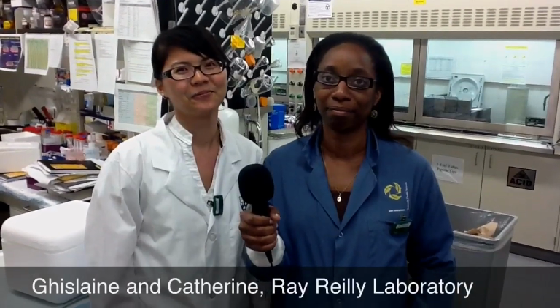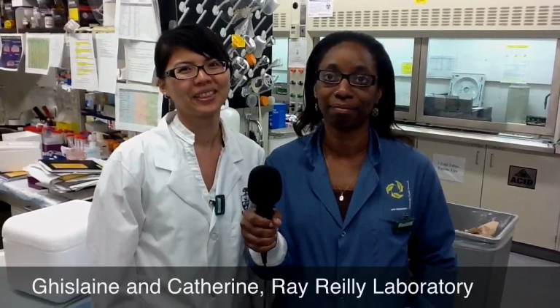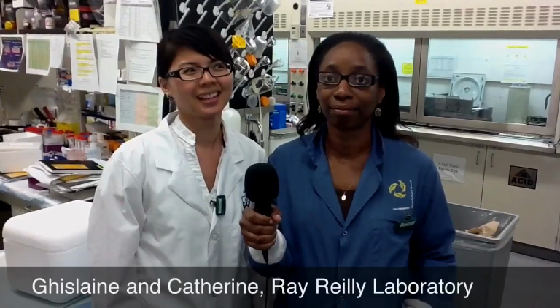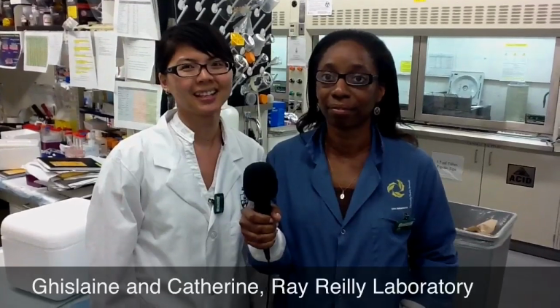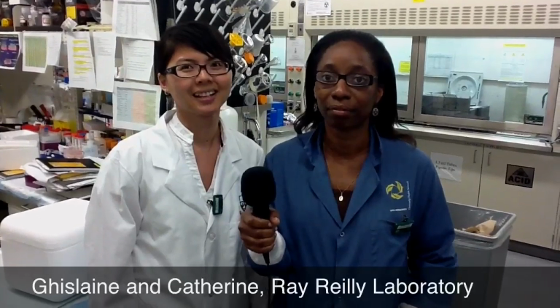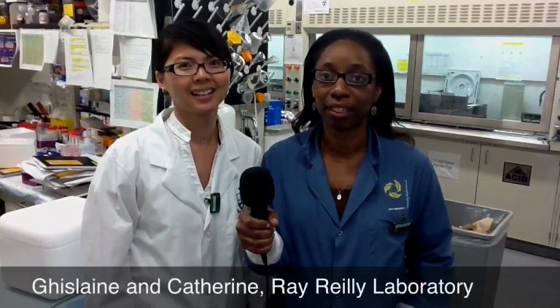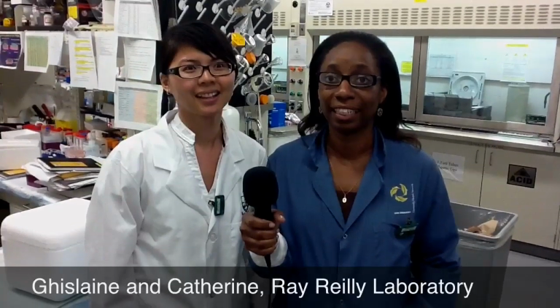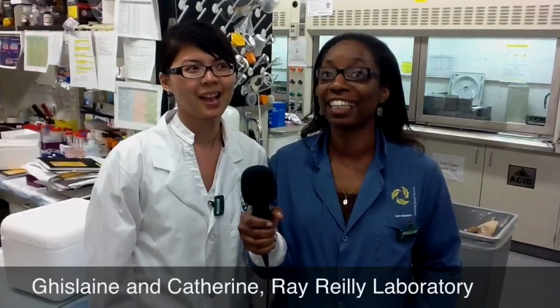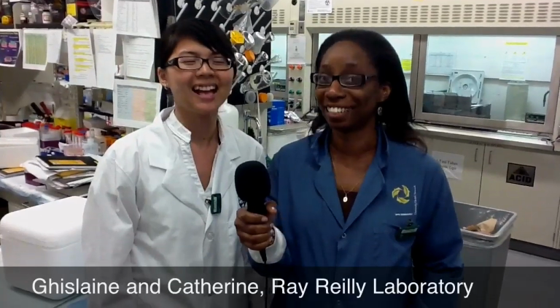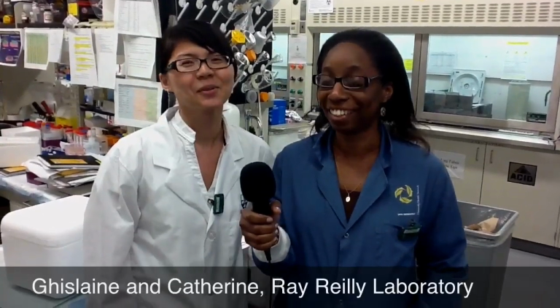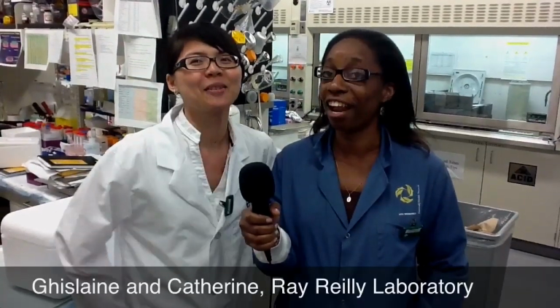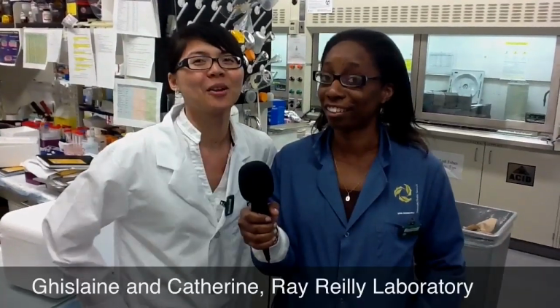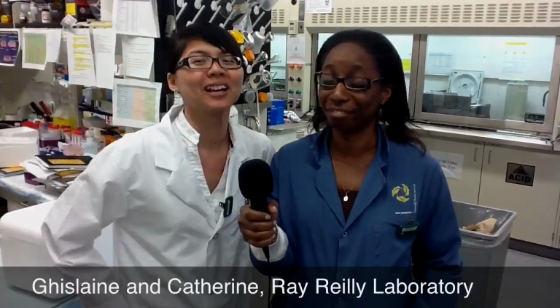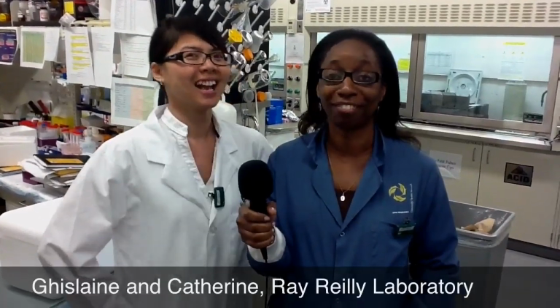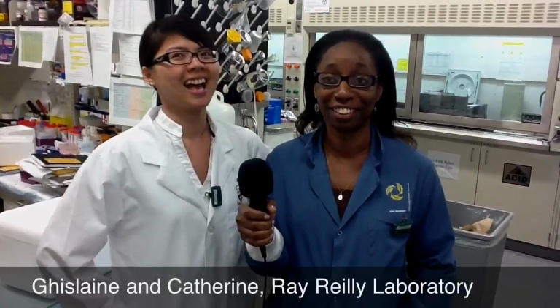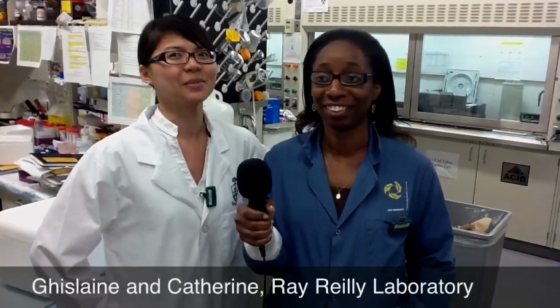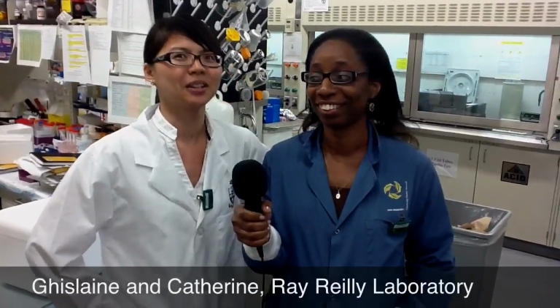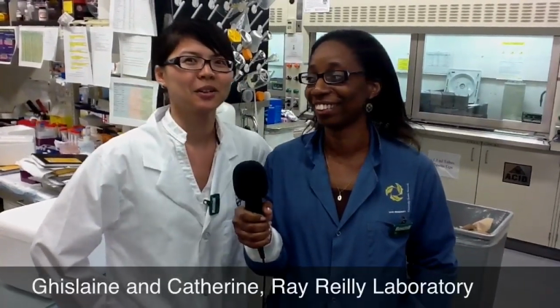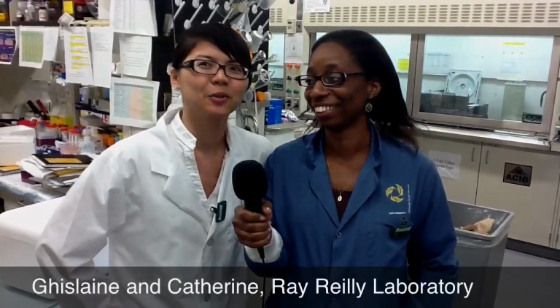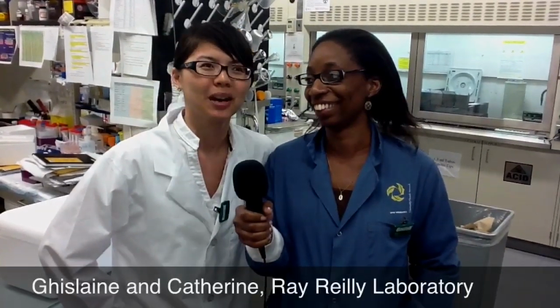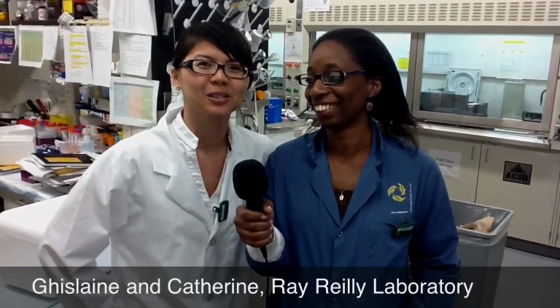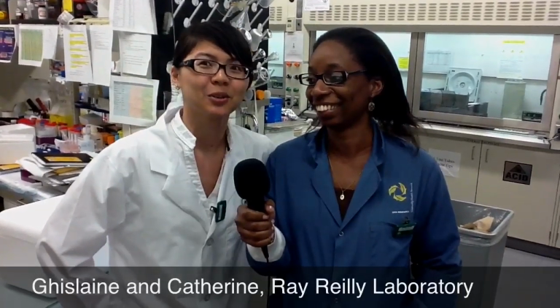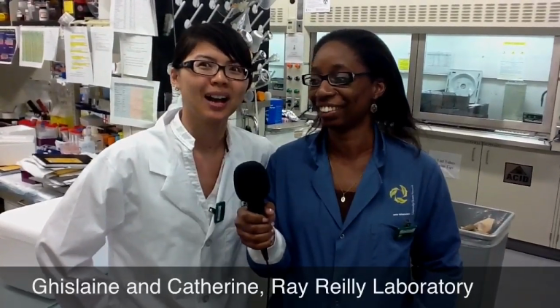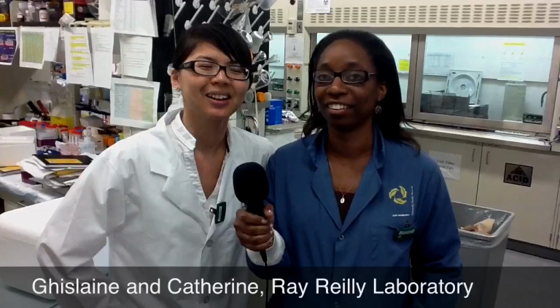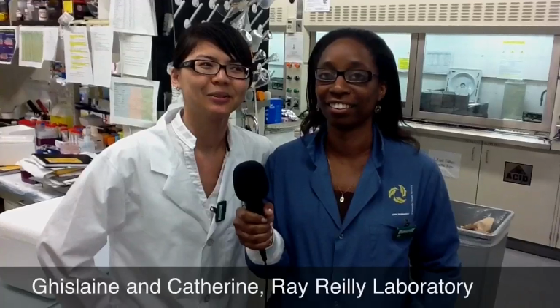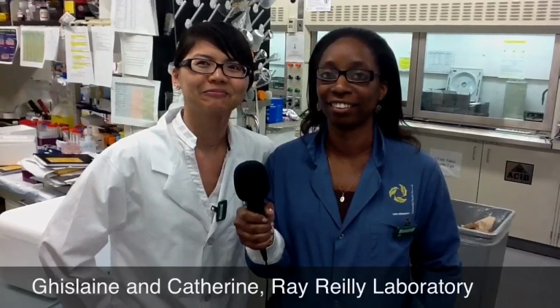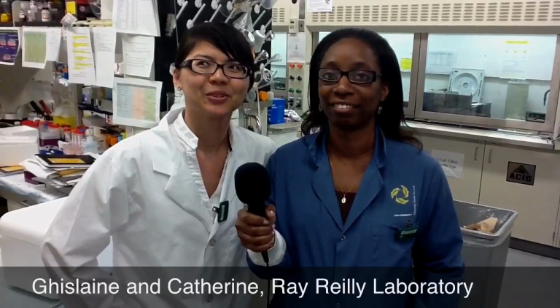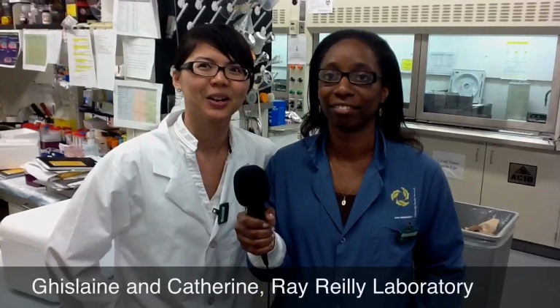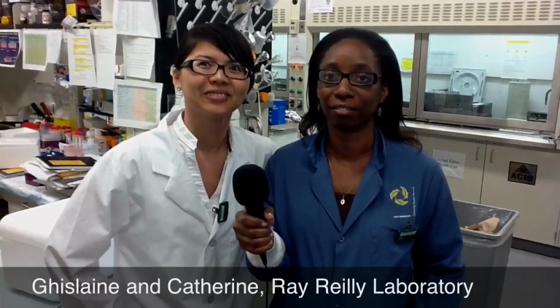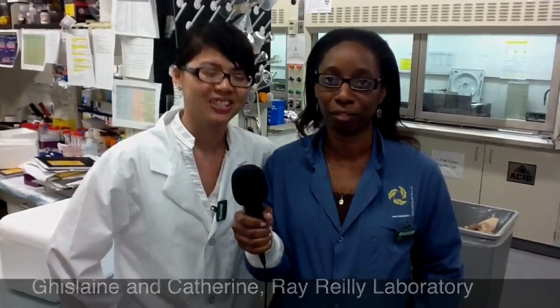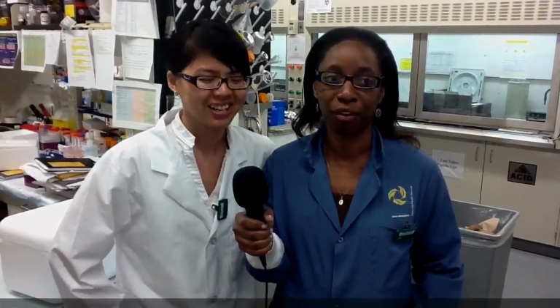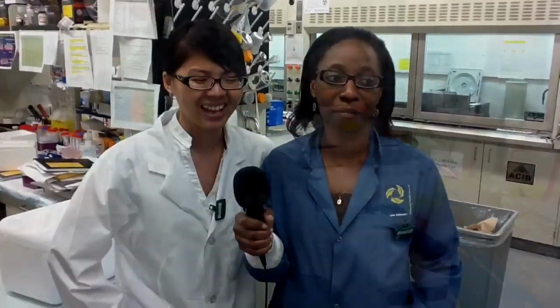Do you guys have fun here? Yes, we have a lot of fun. Do you want us to show you around? Sure, okay.